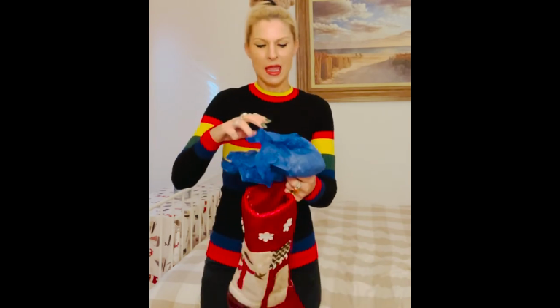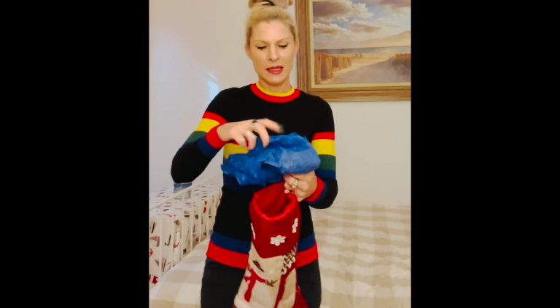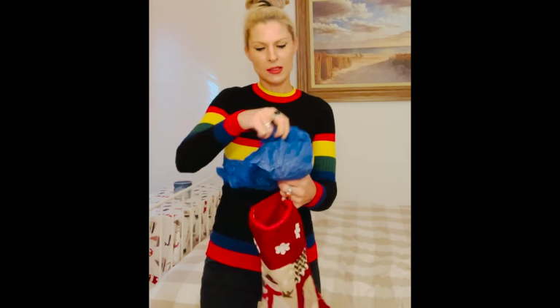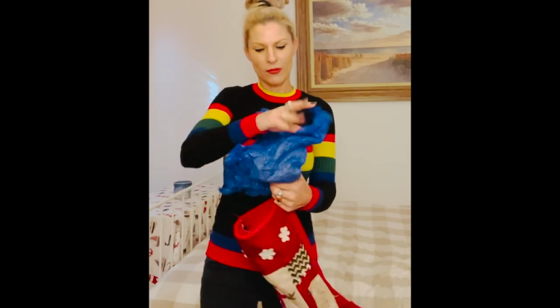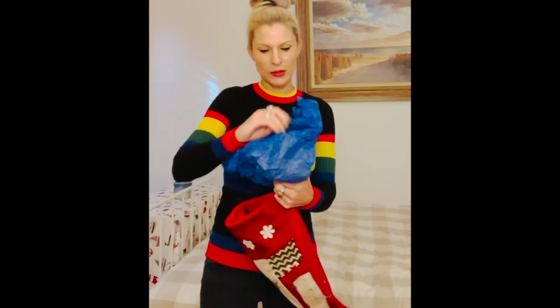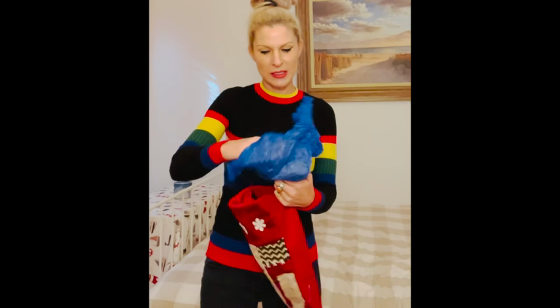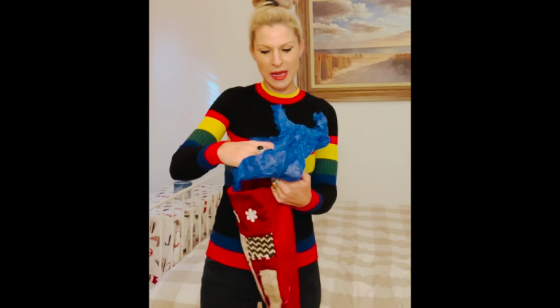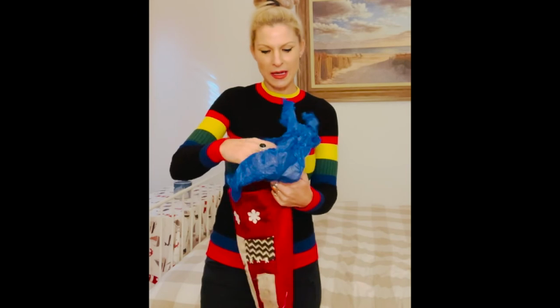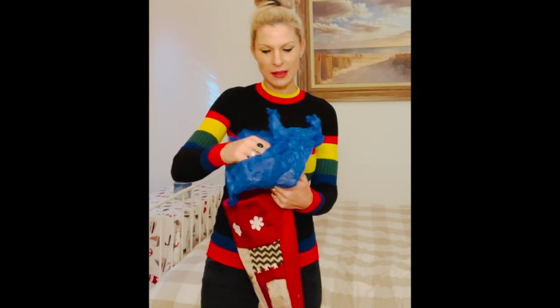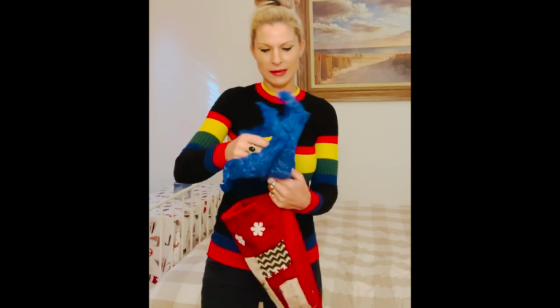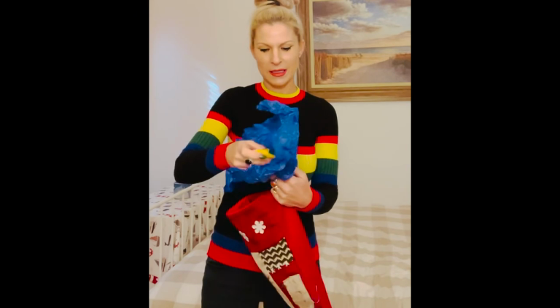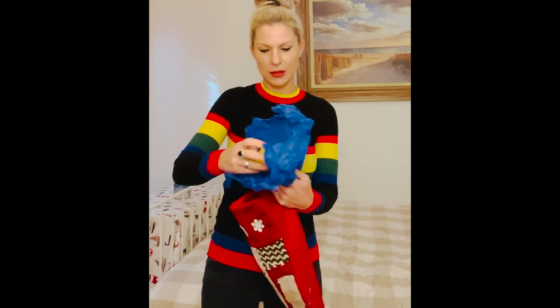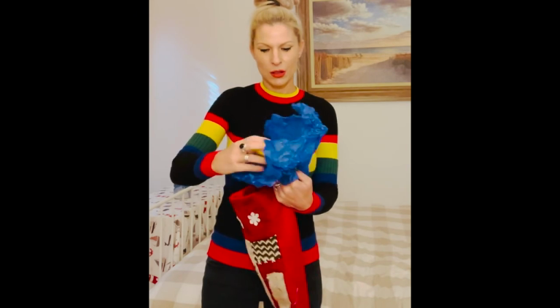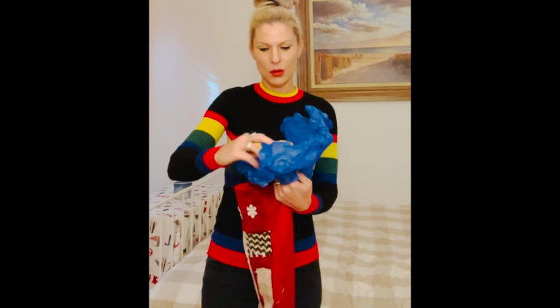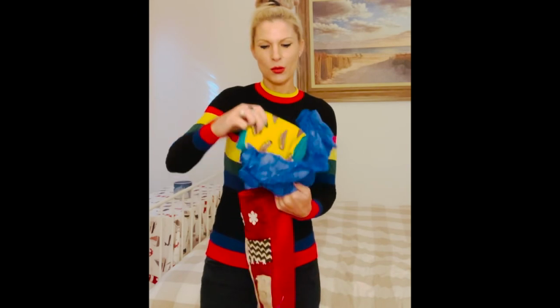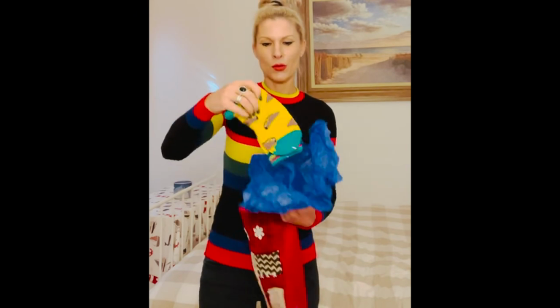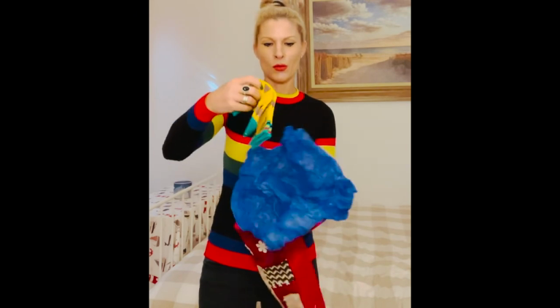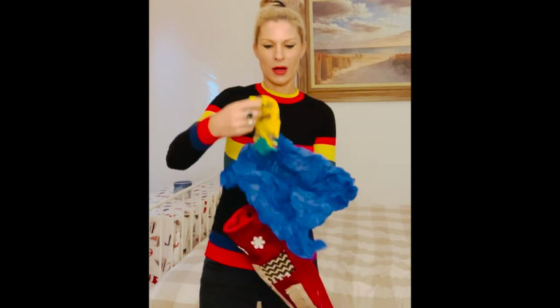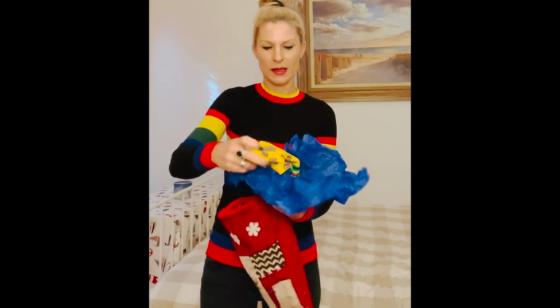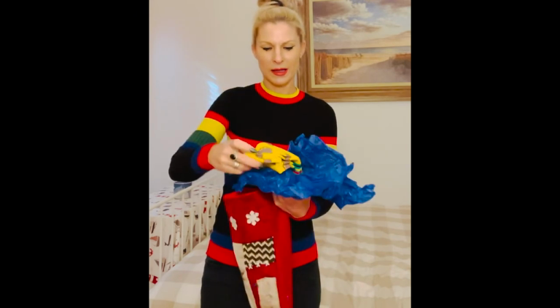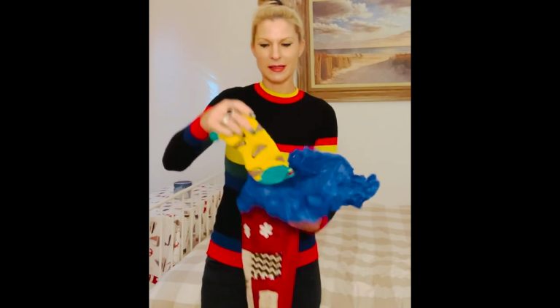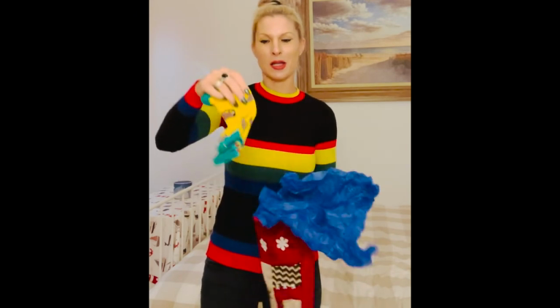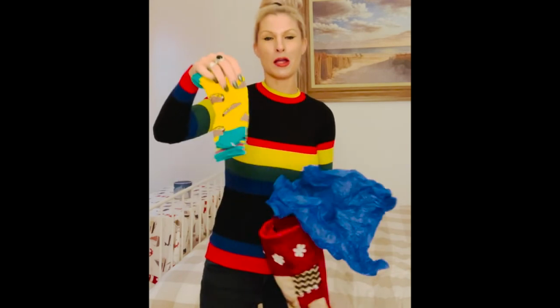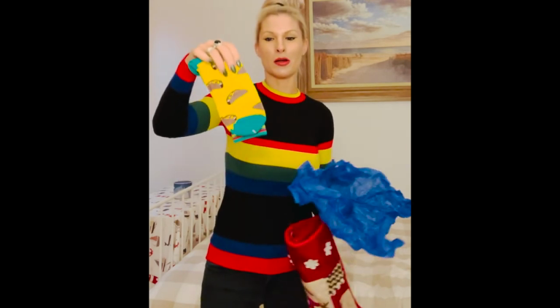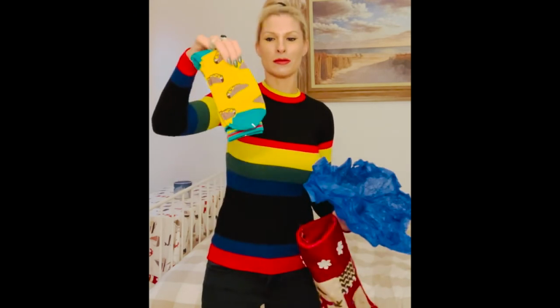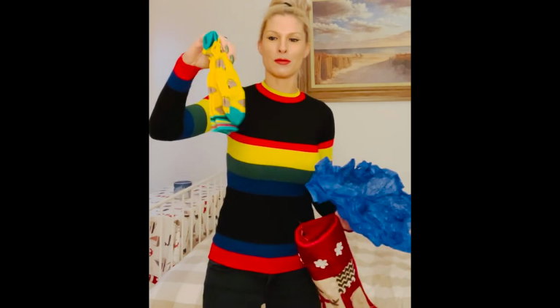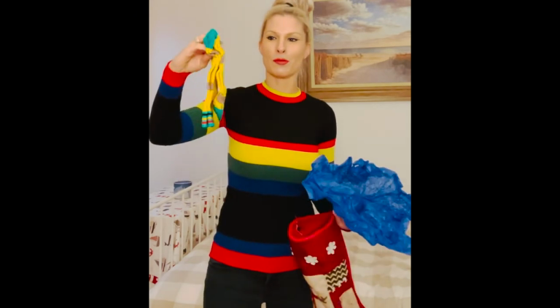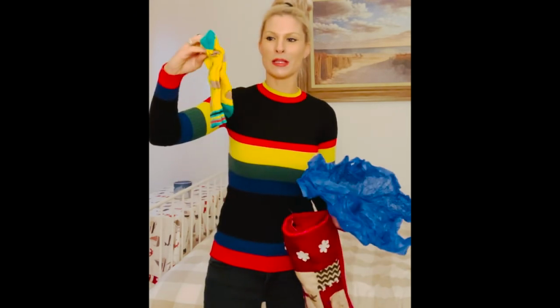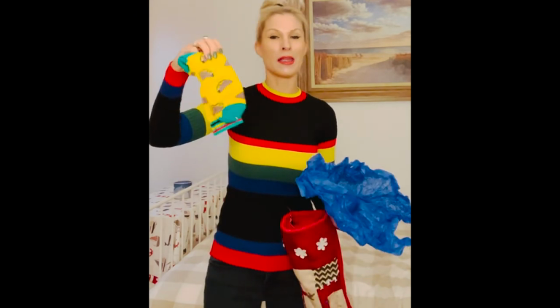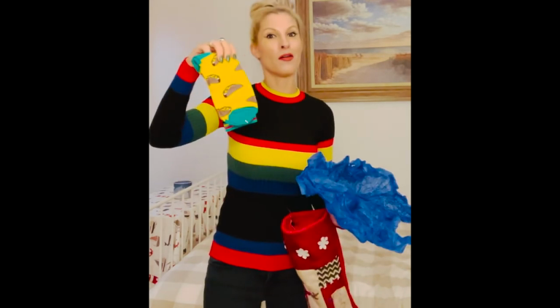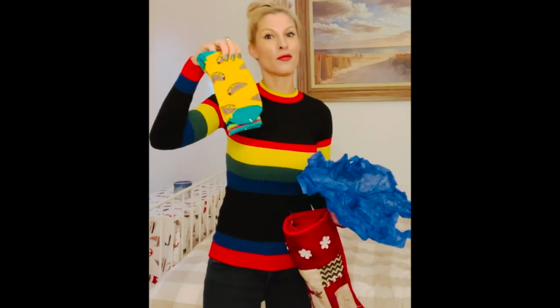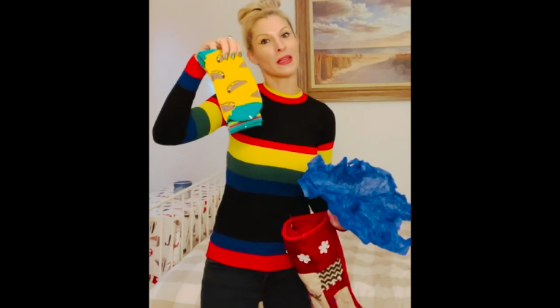And so for today, let's see — ooh, it's tacos representing California.